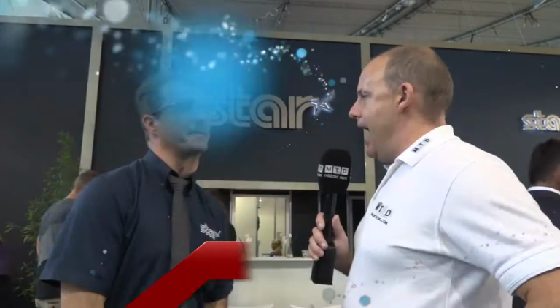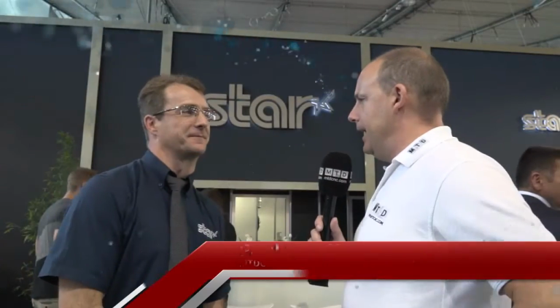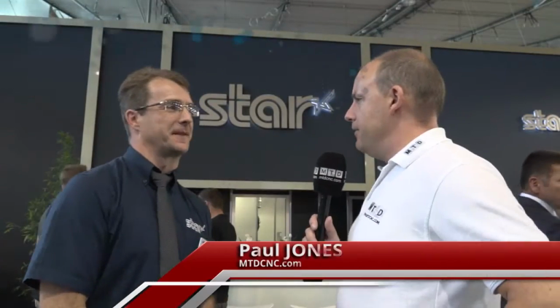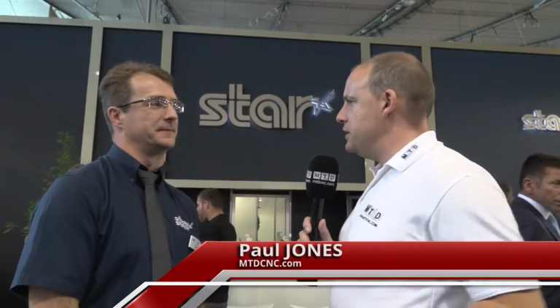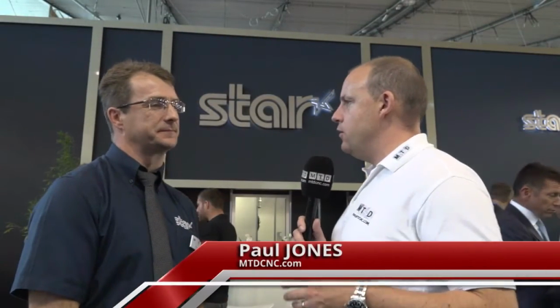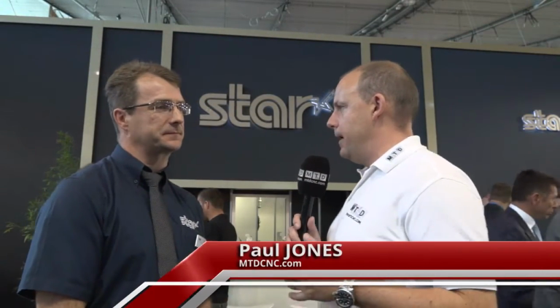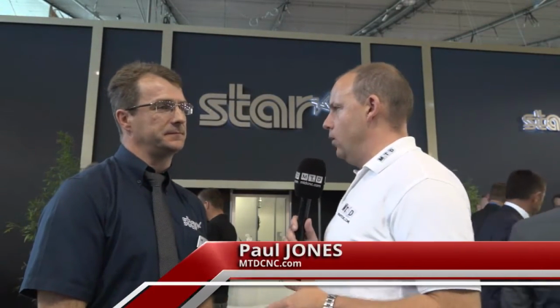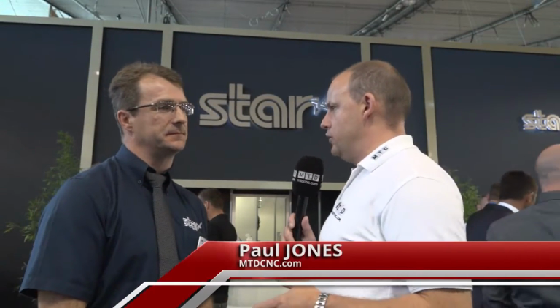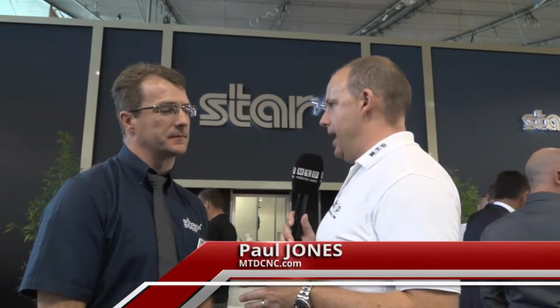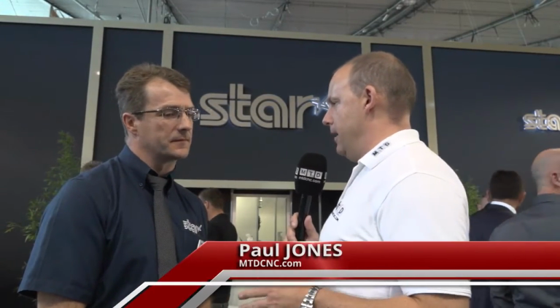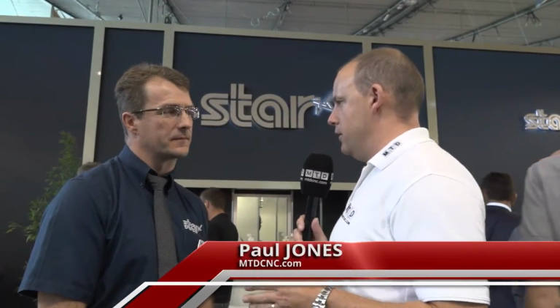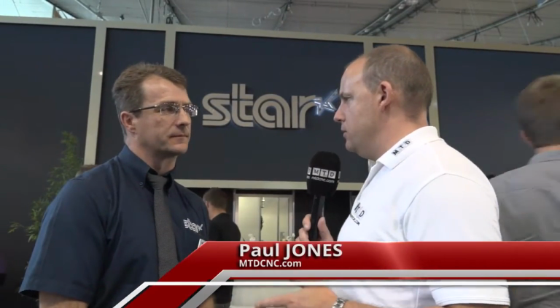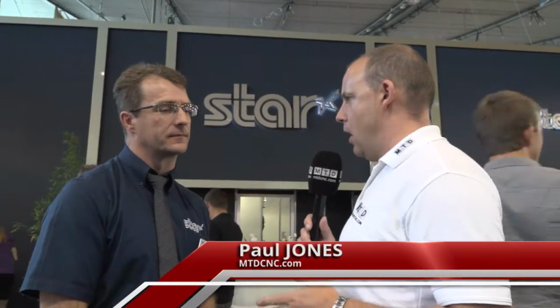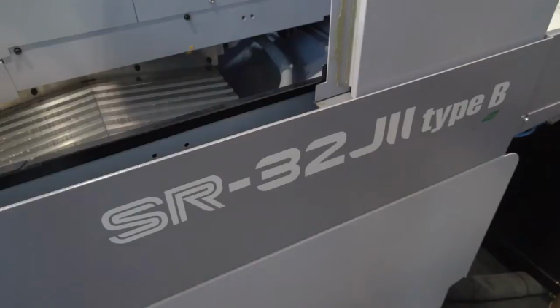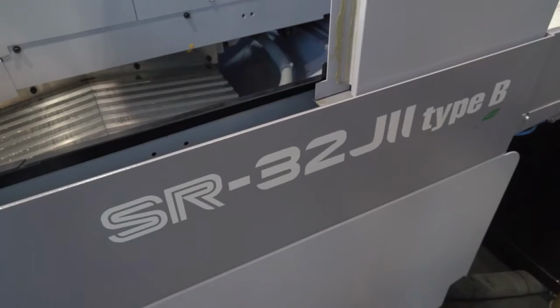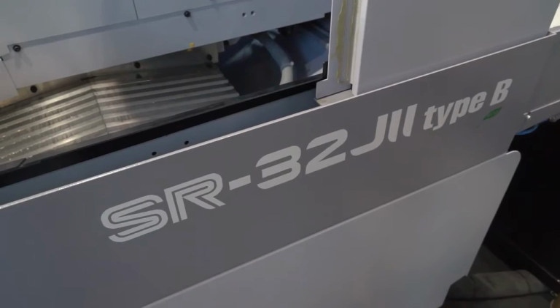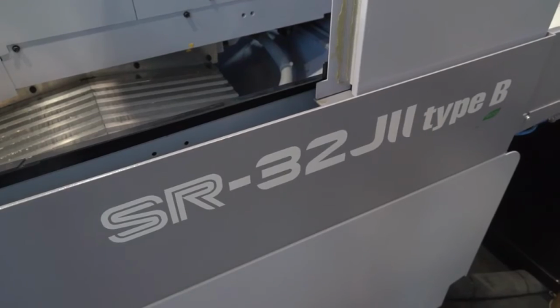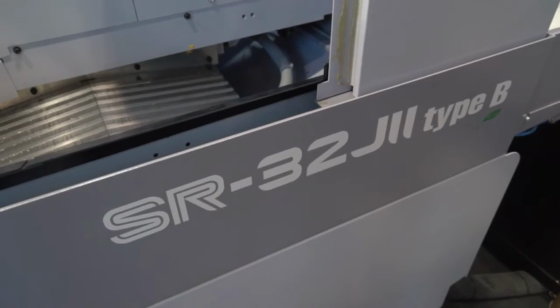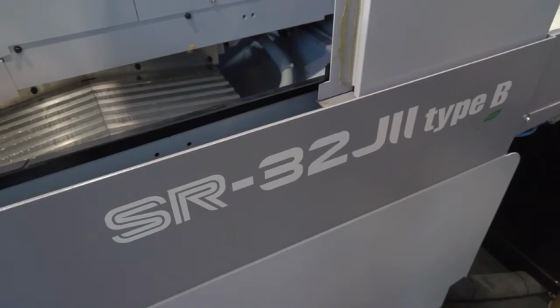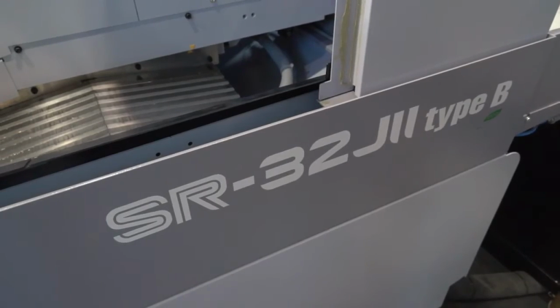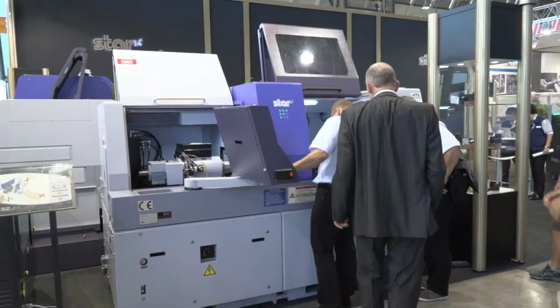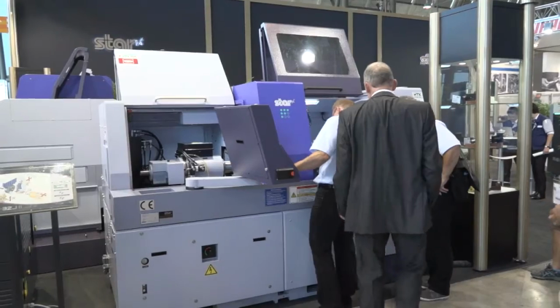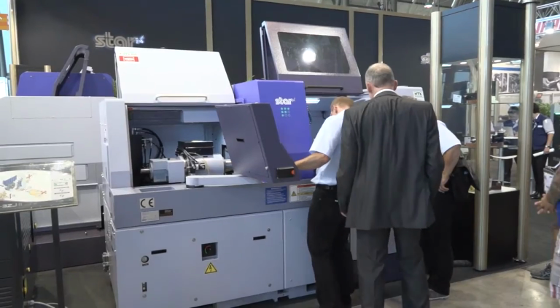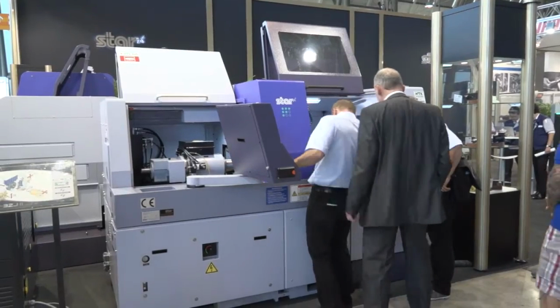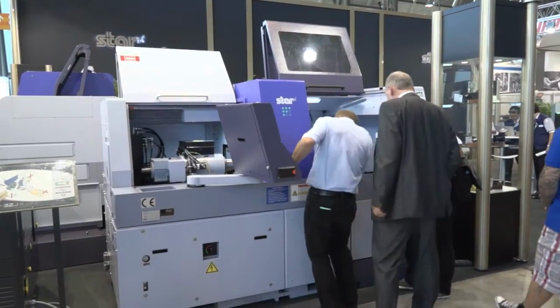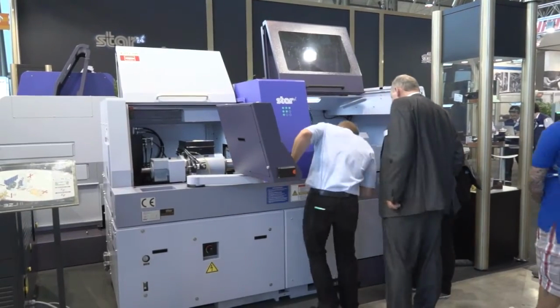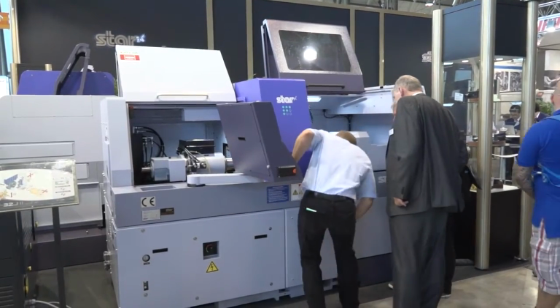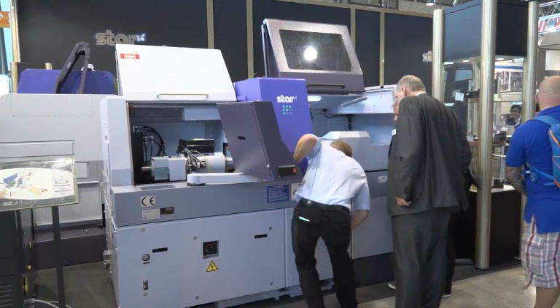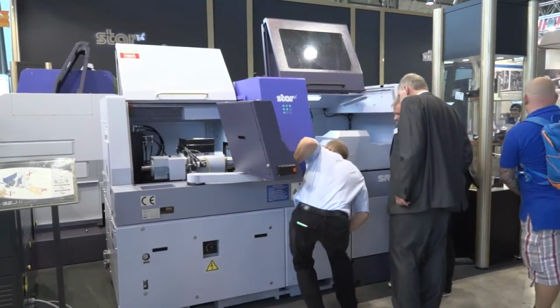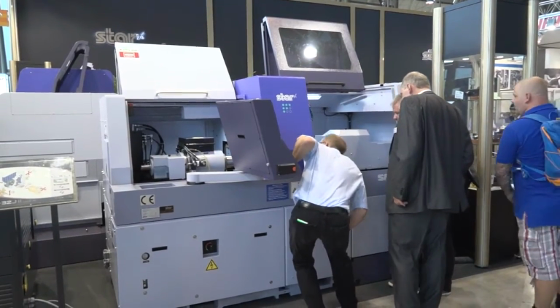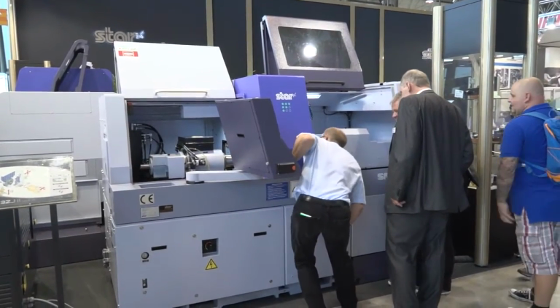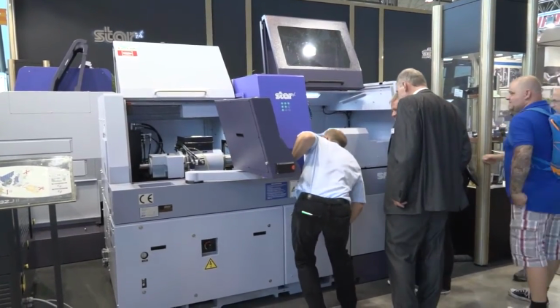Alec, this is the European launcher of the new Star SR32 J2. What are the differences between this machine and its predecessor?